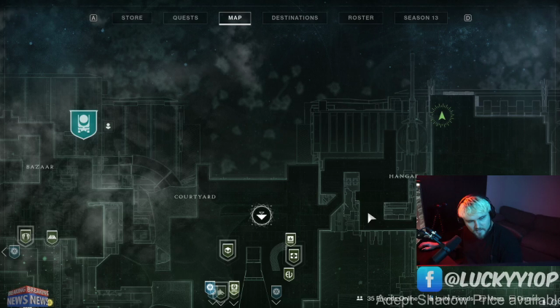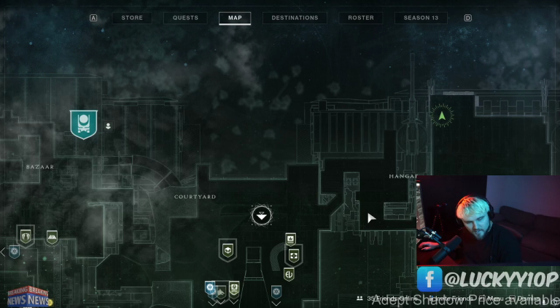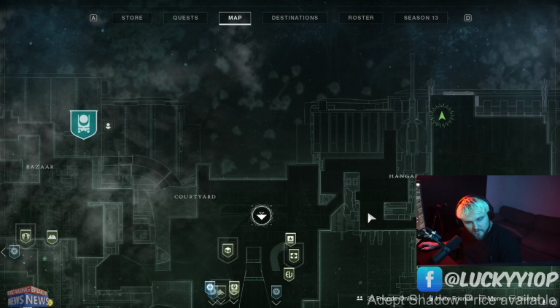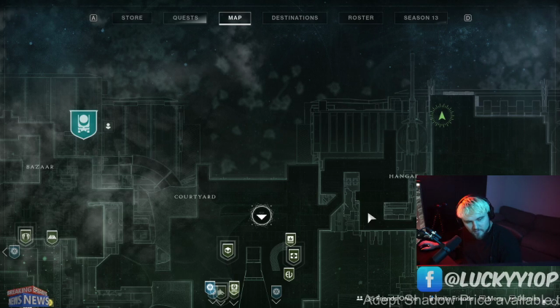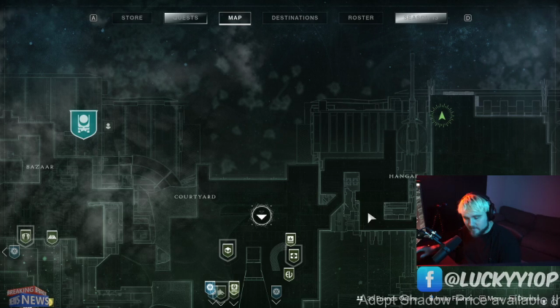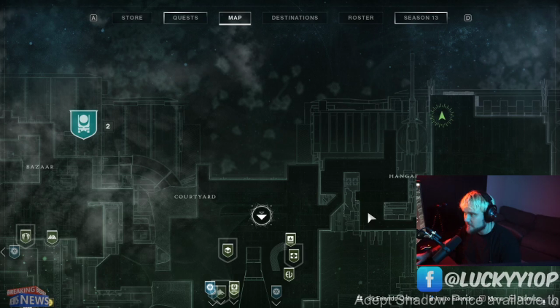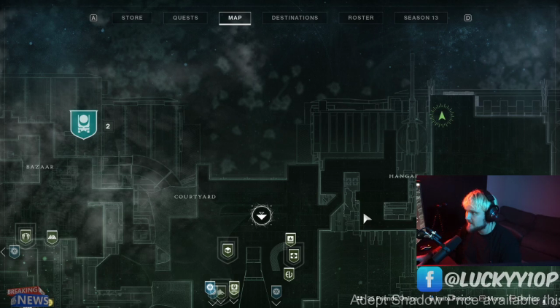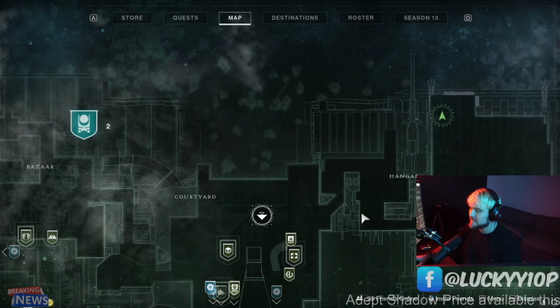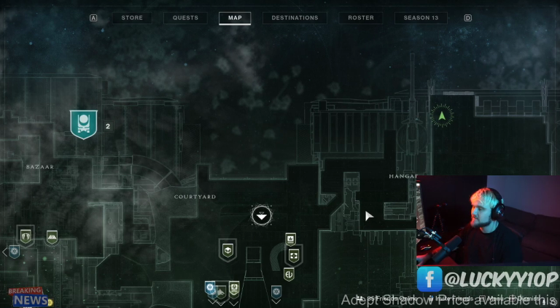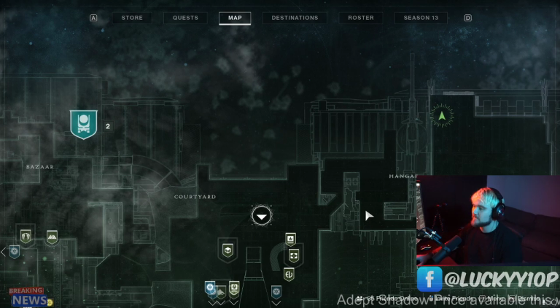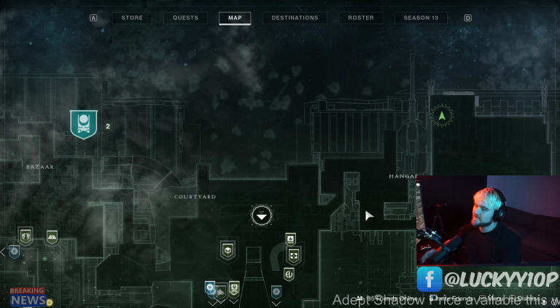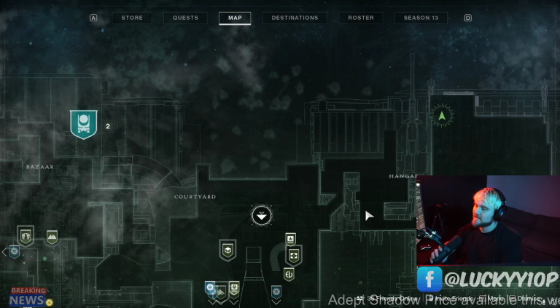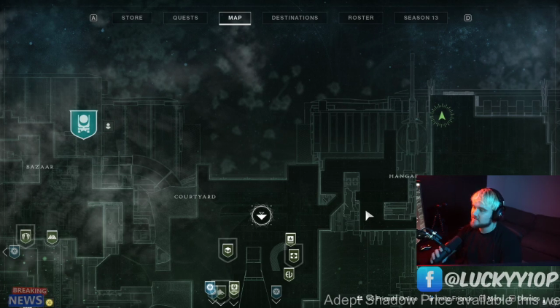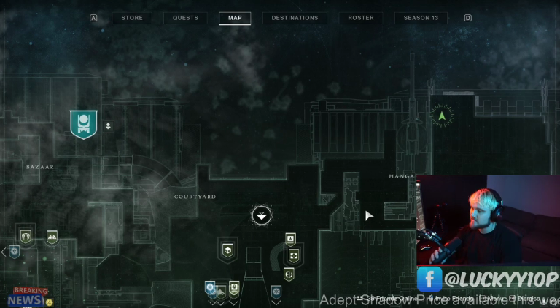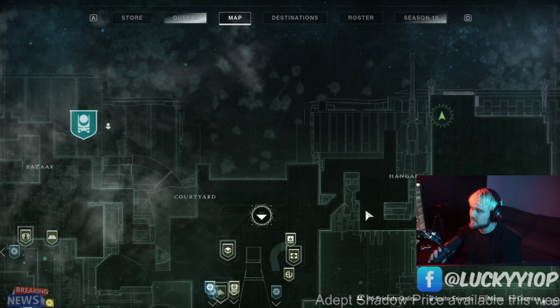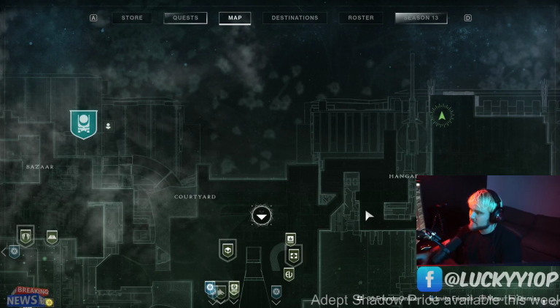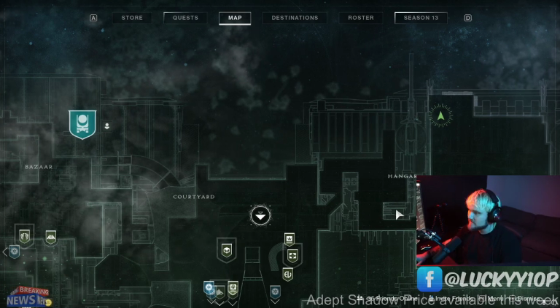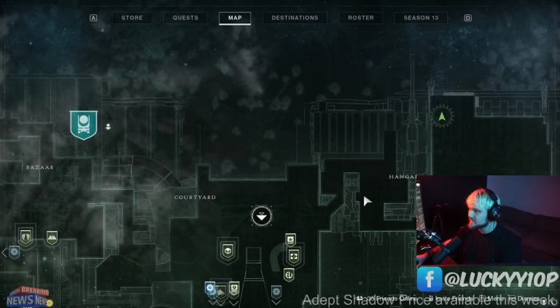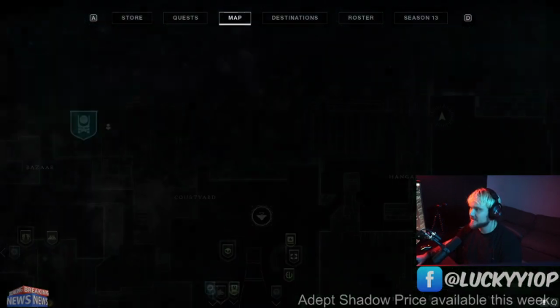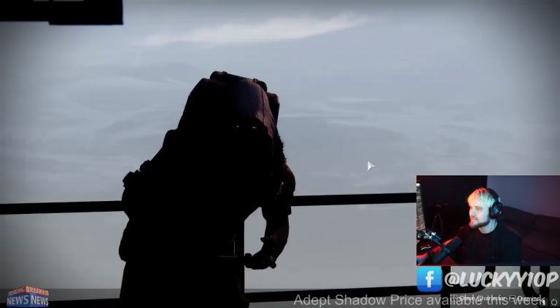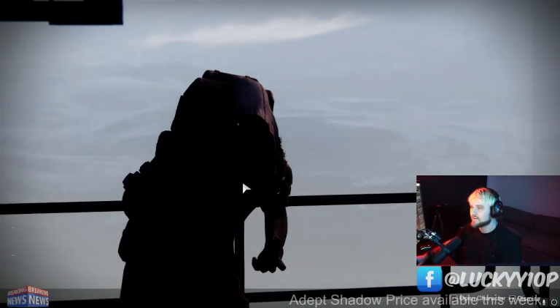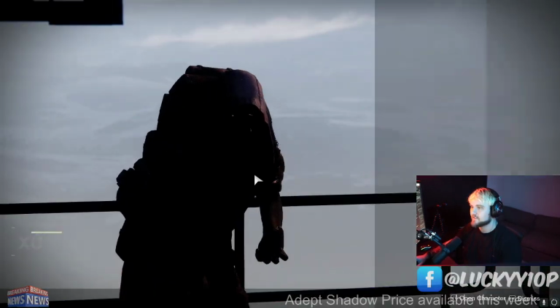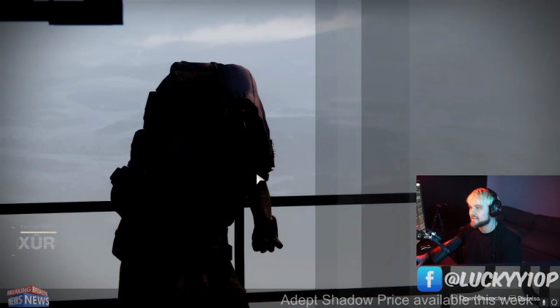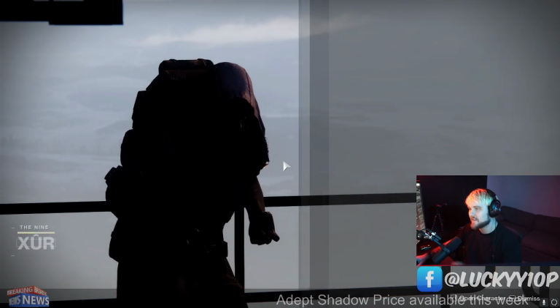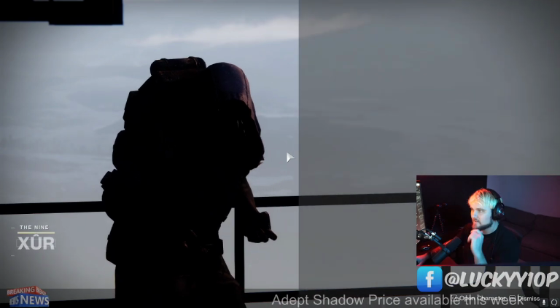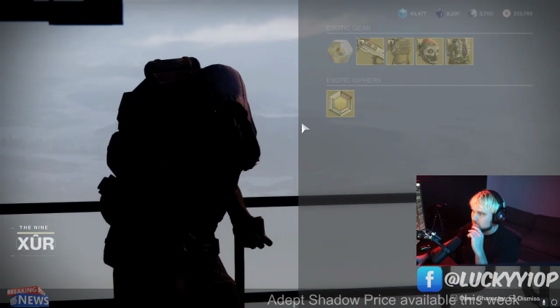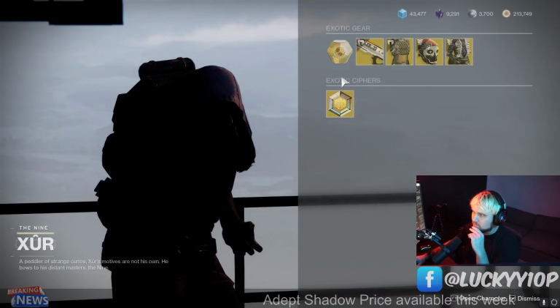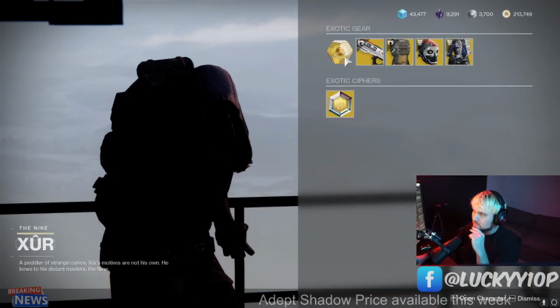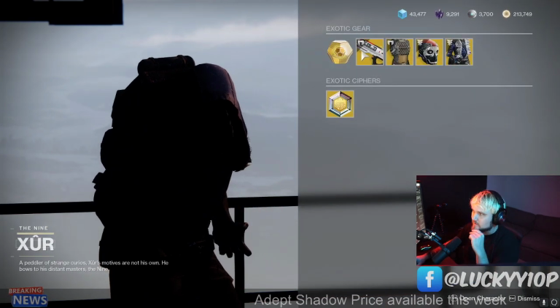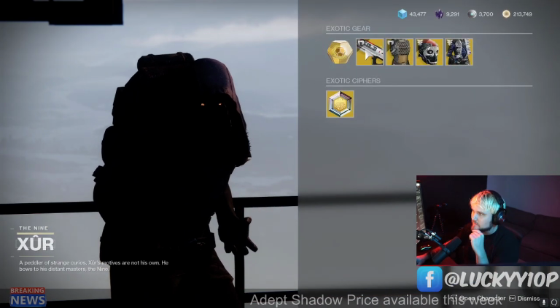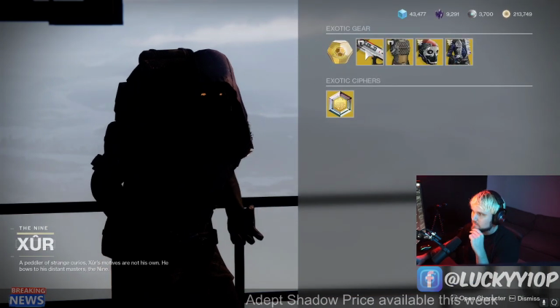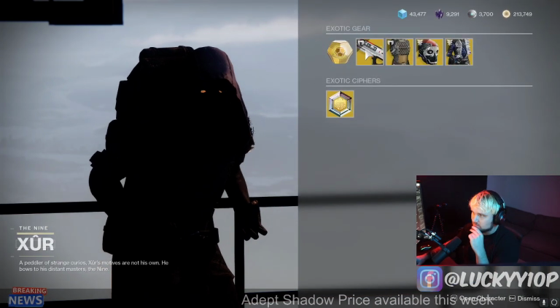All right, hey YouTube, I'm Lucky, and Xur for this week is located in the tower in the hangar, and I'm gonna give you a rating for all of his loot.